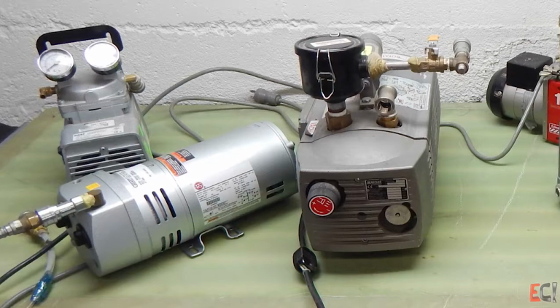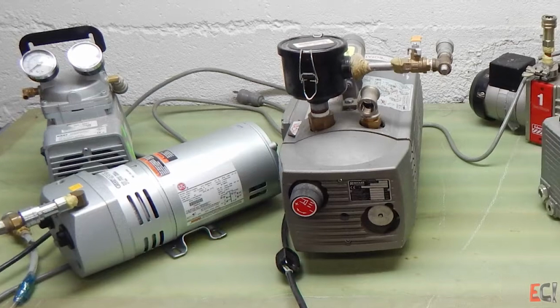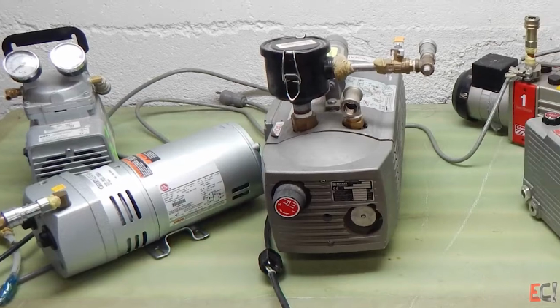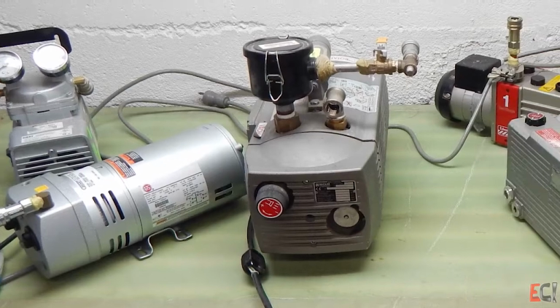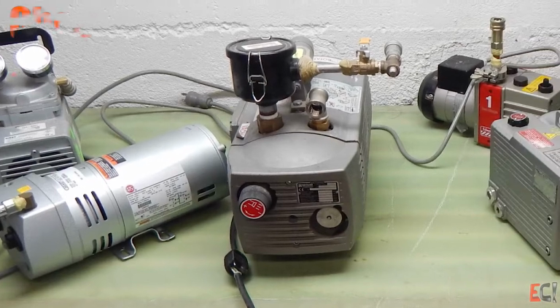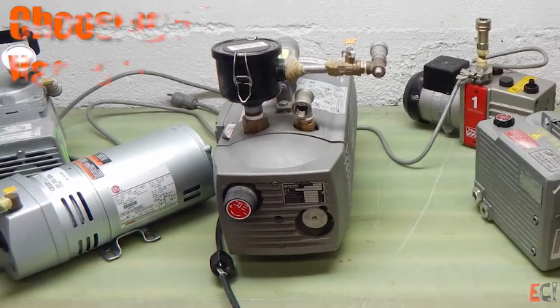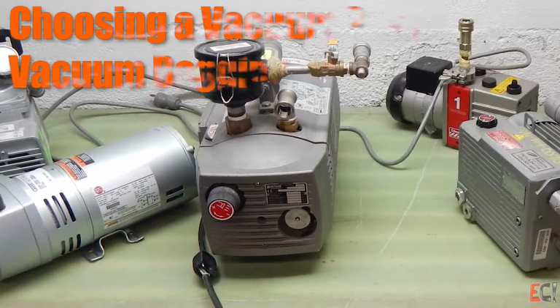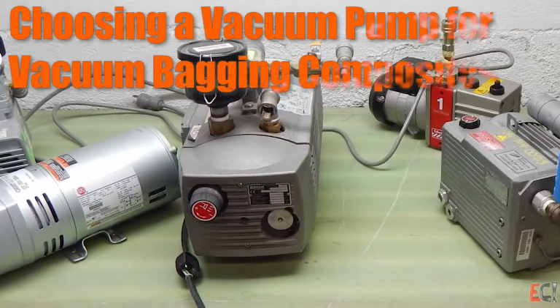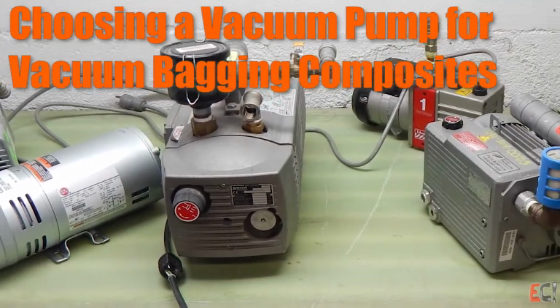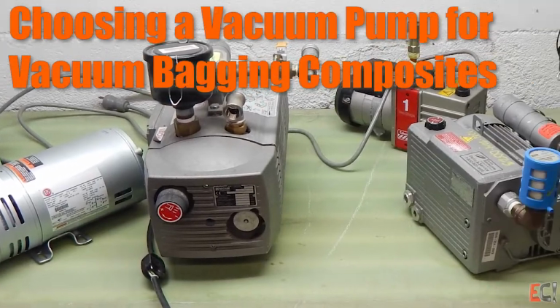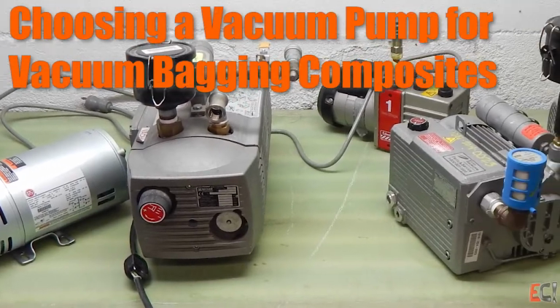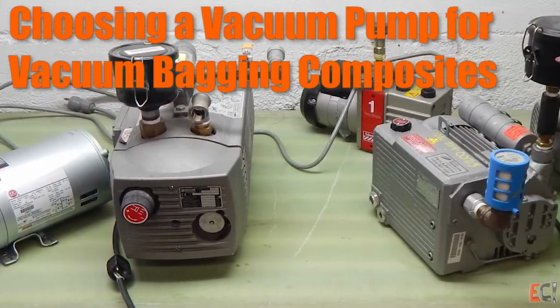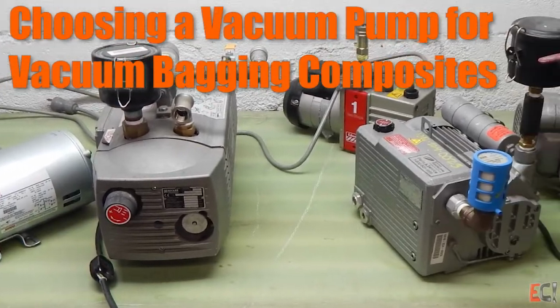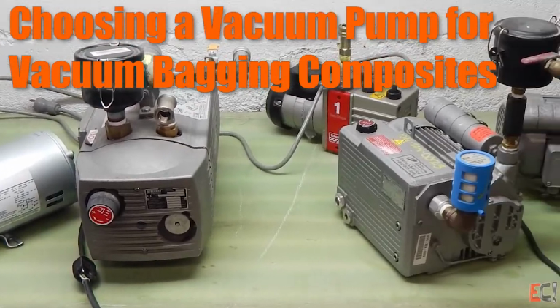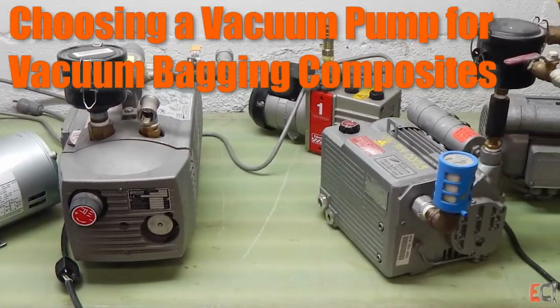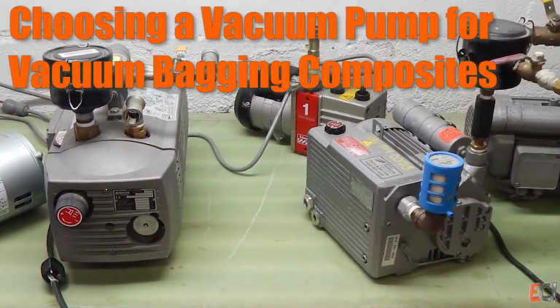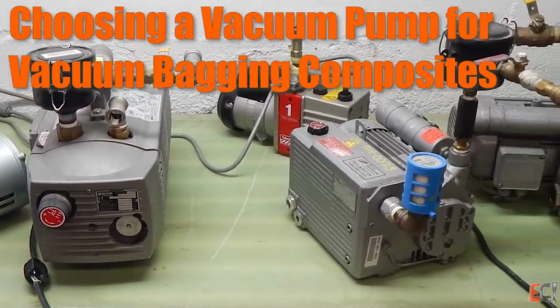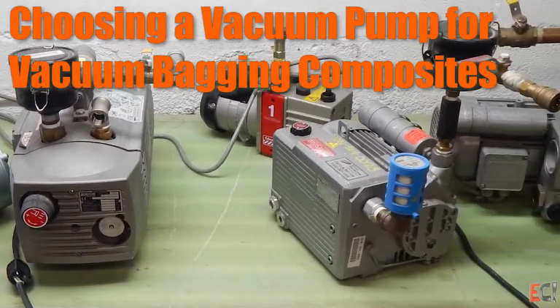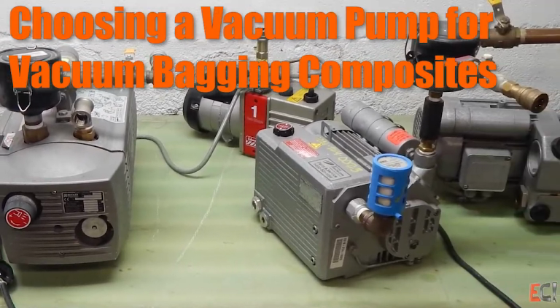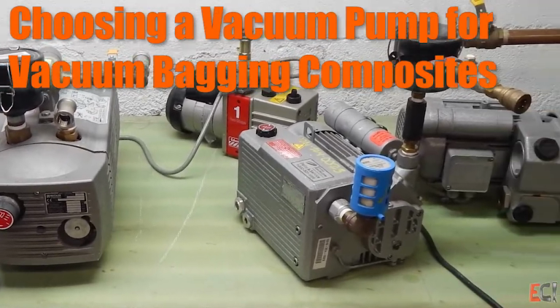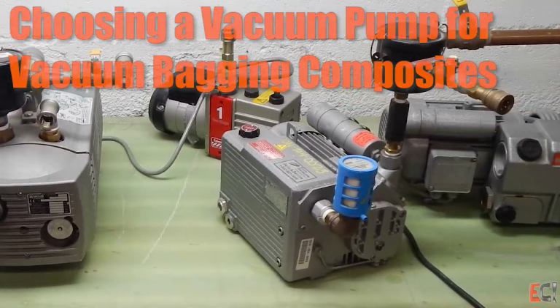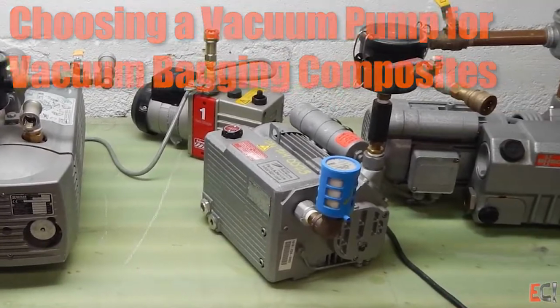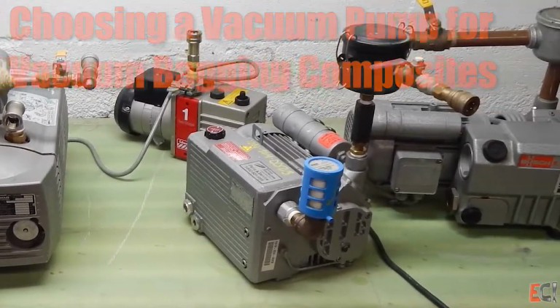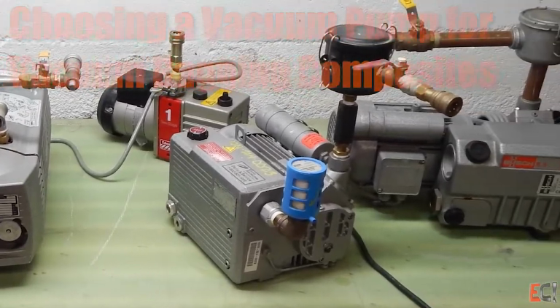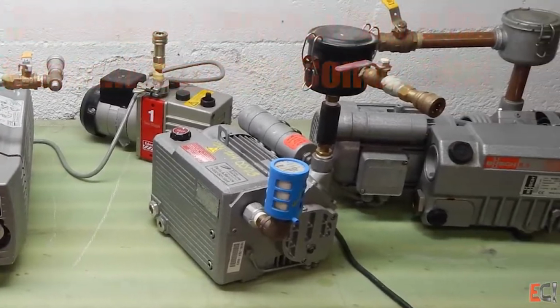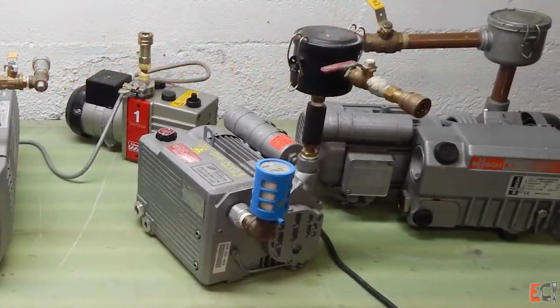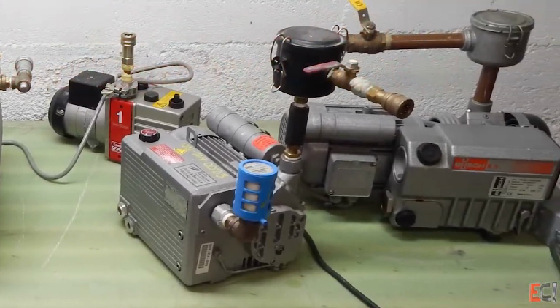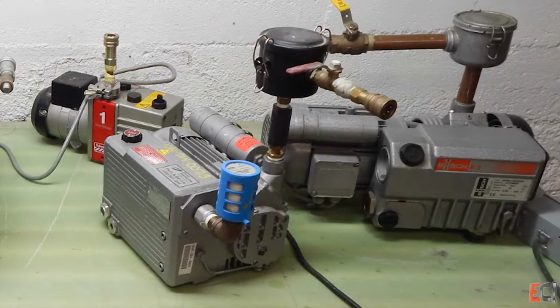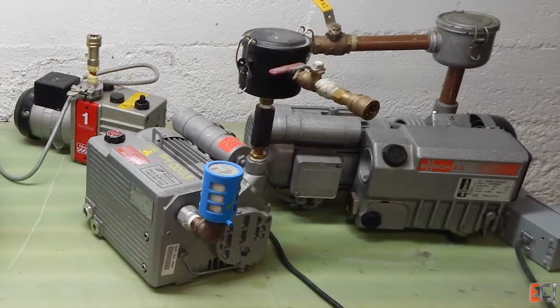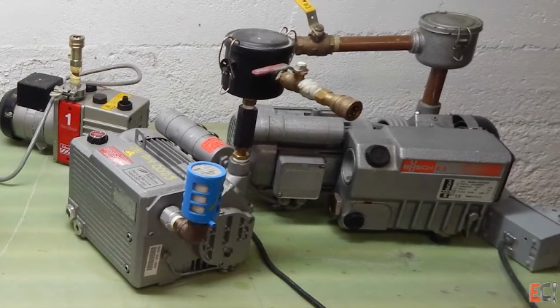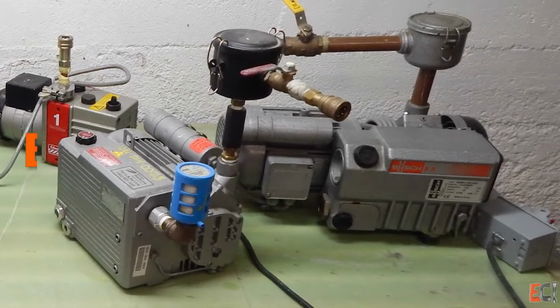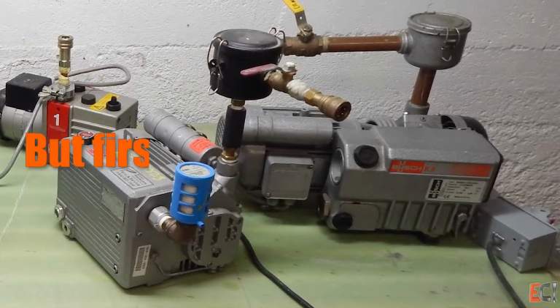This video is about choosing a vacuum pump for vacuum bagging composites. There are a lot of choices, and I'm going to go through a bunch here.